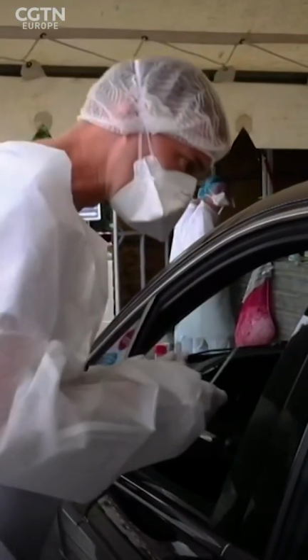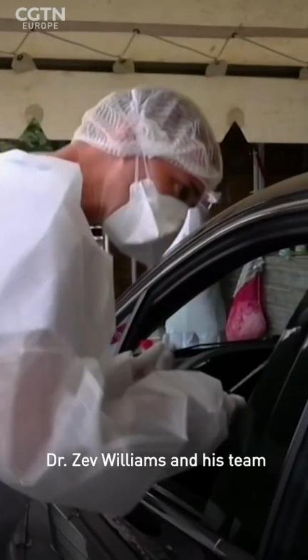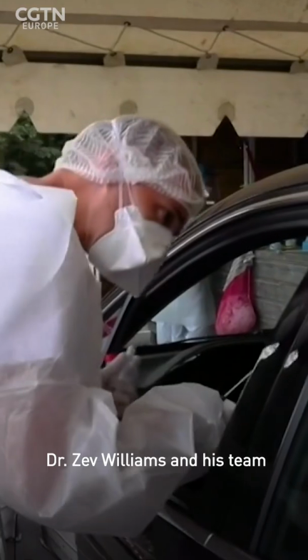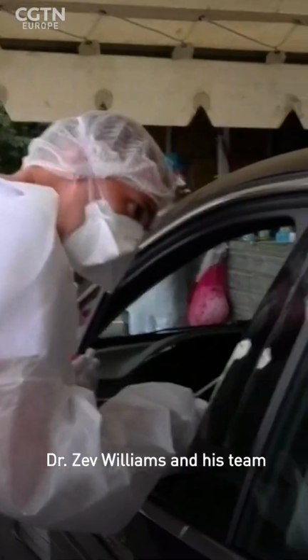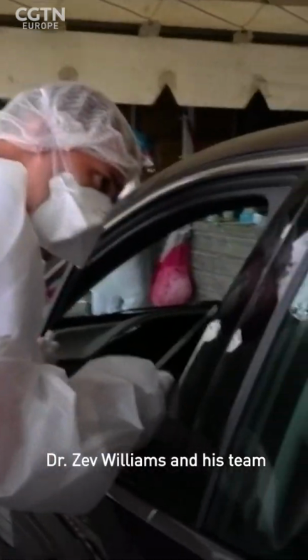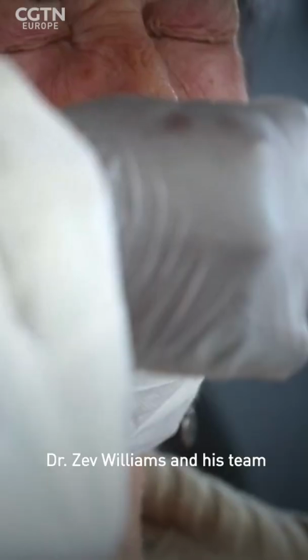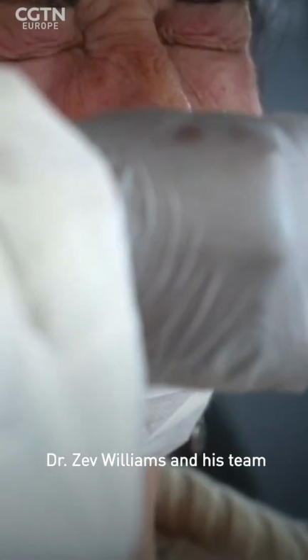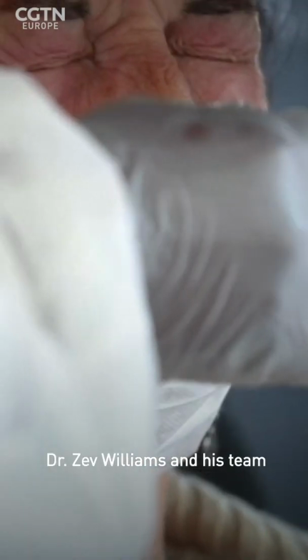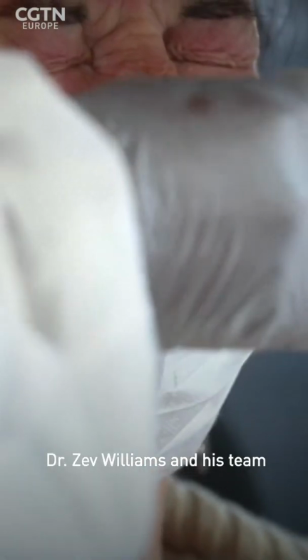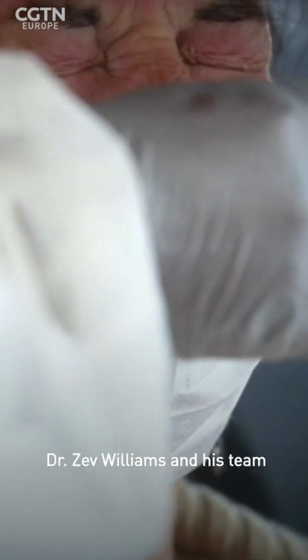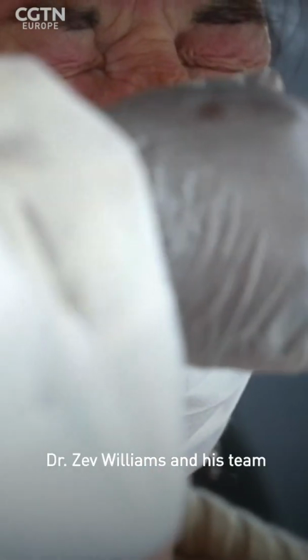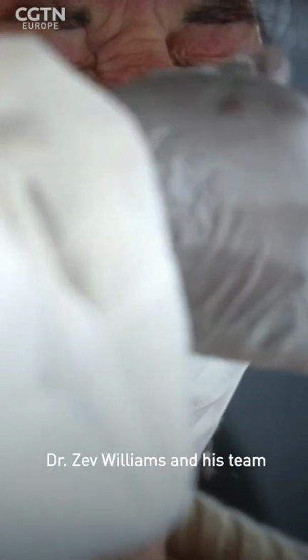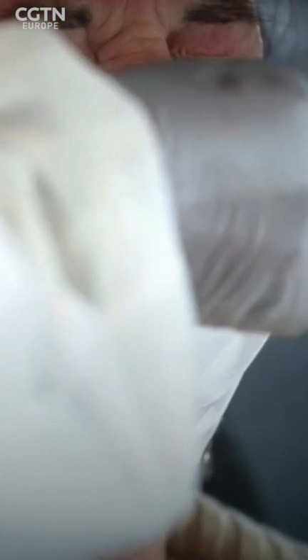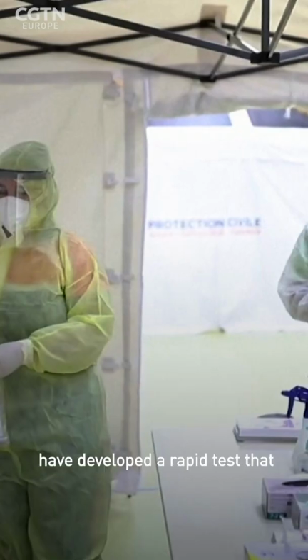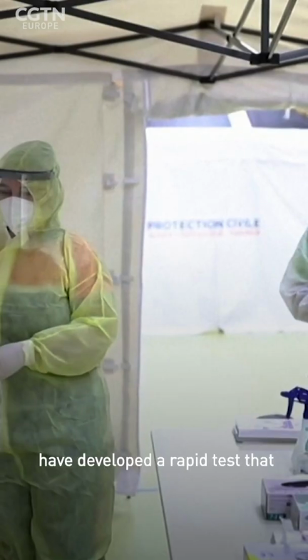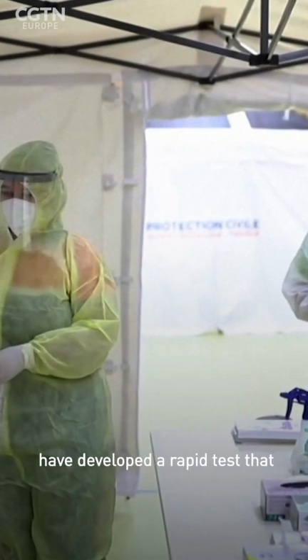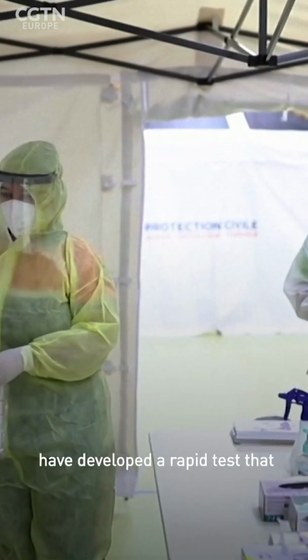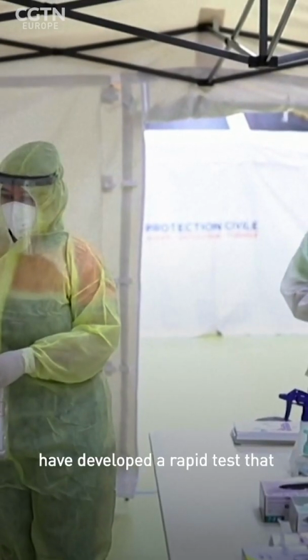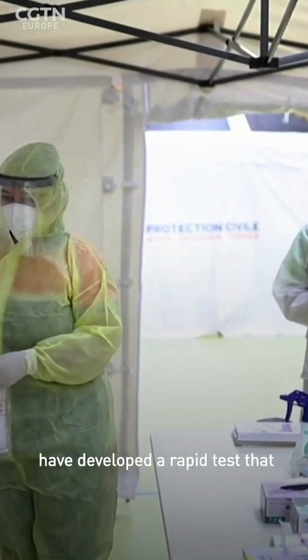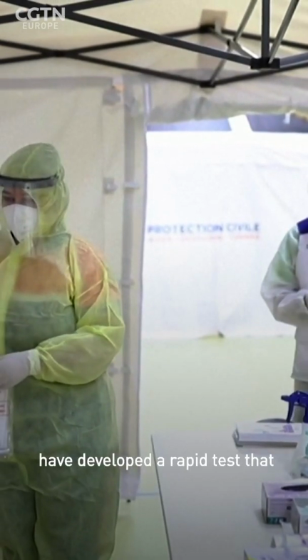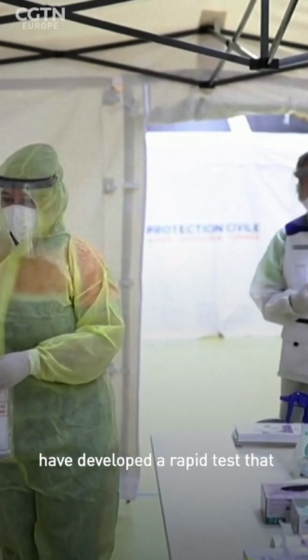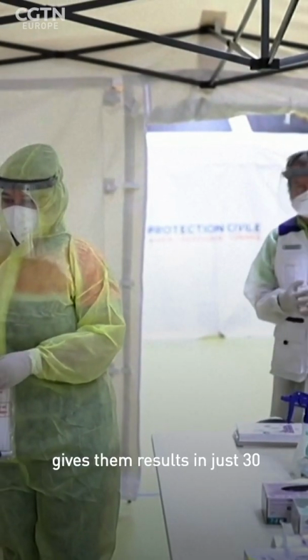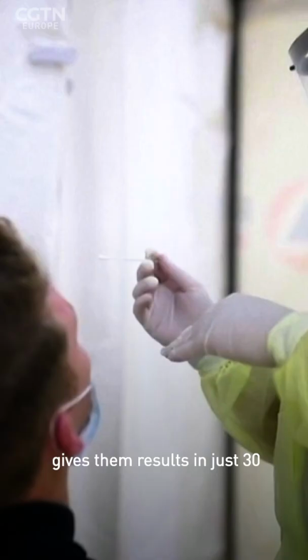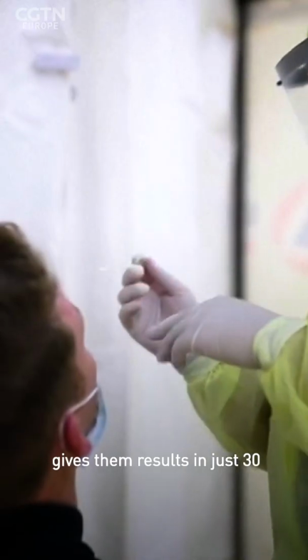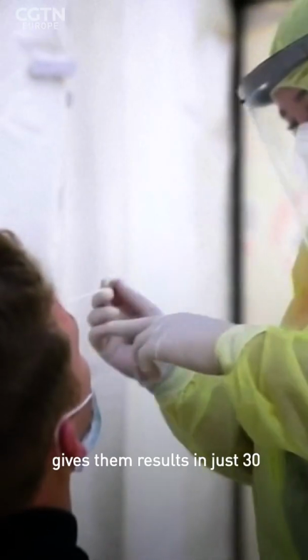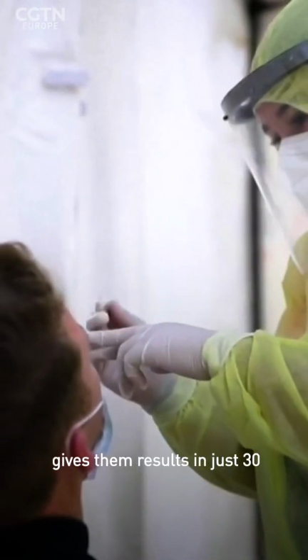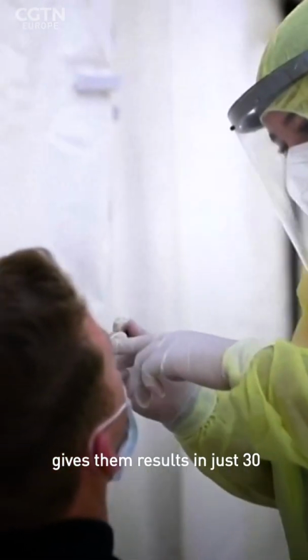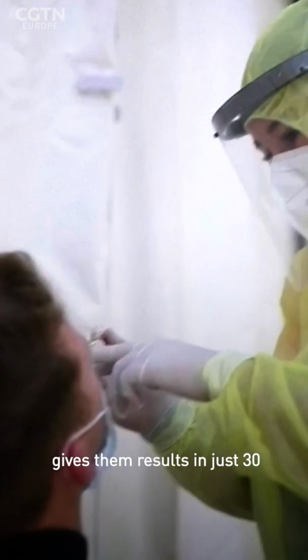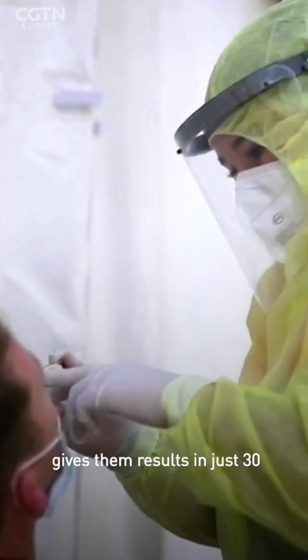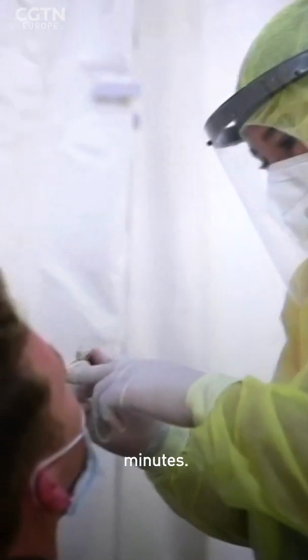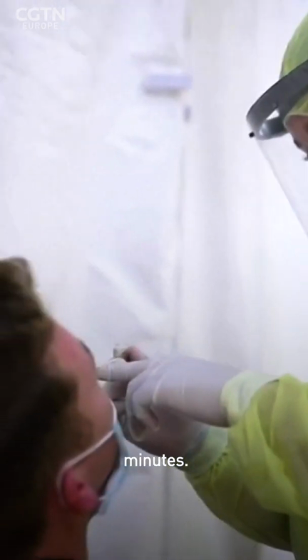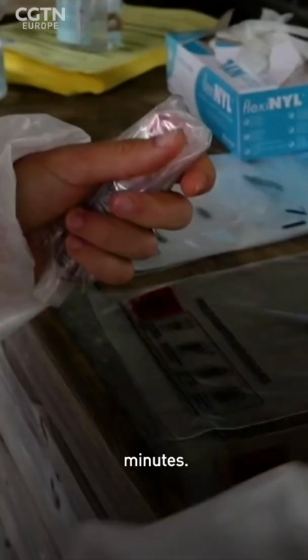Dr. Zev Williams and his team have developed a rapid test that gives a result in just 30 minutes.